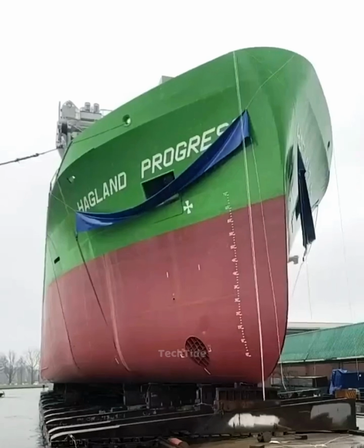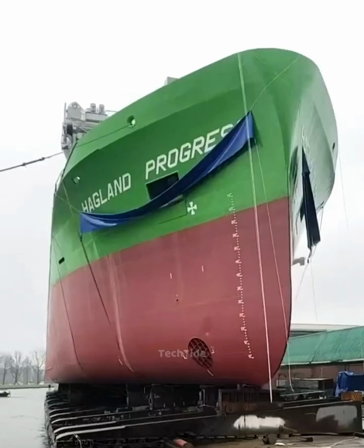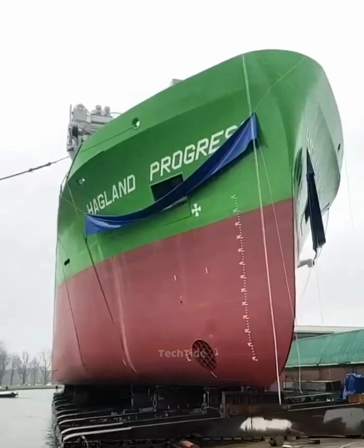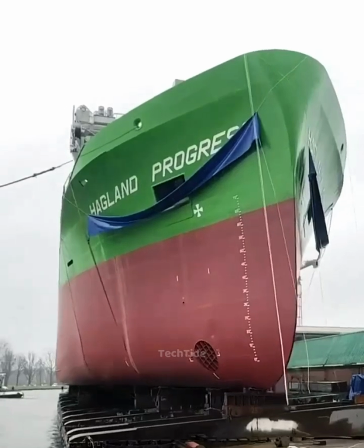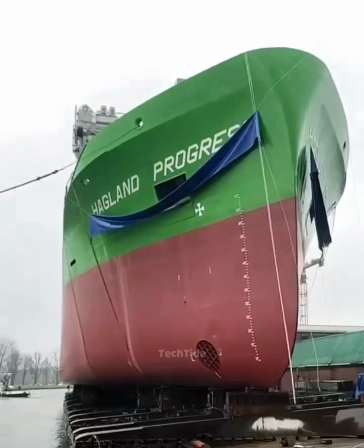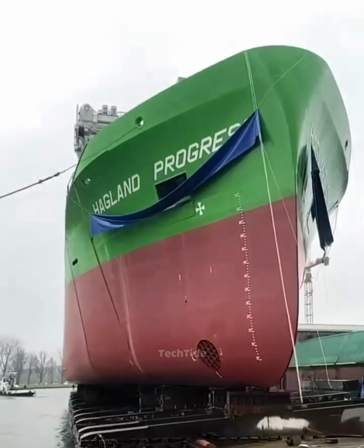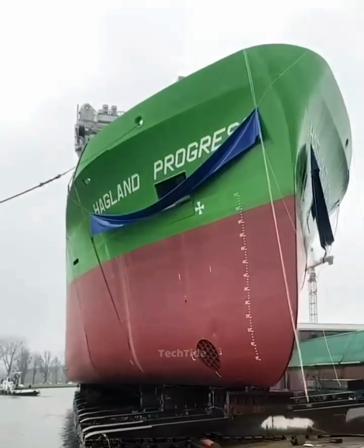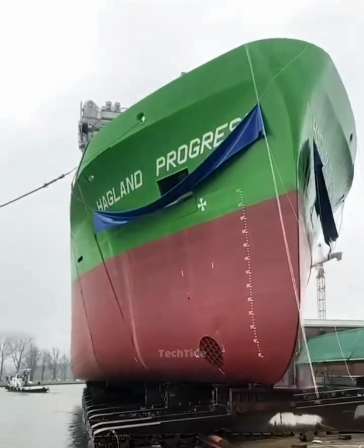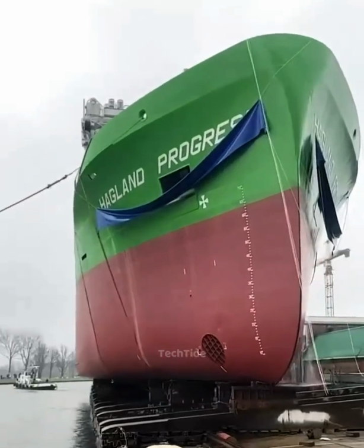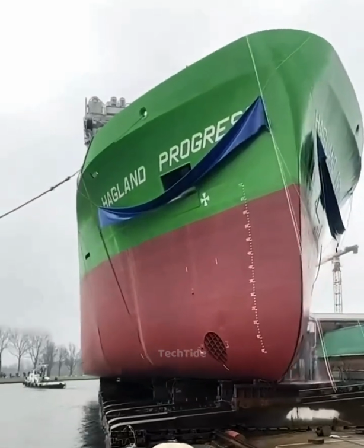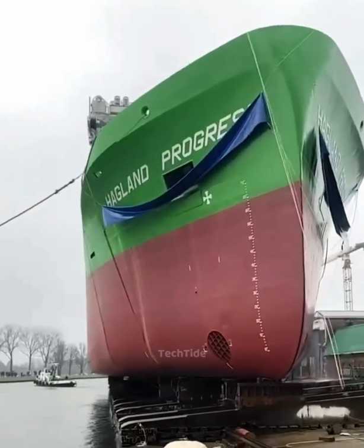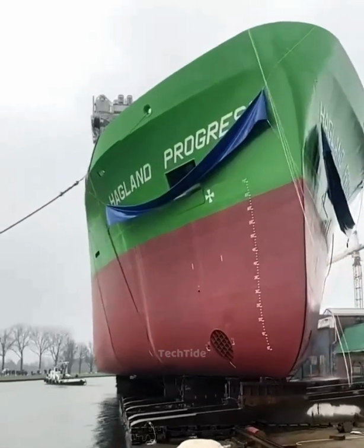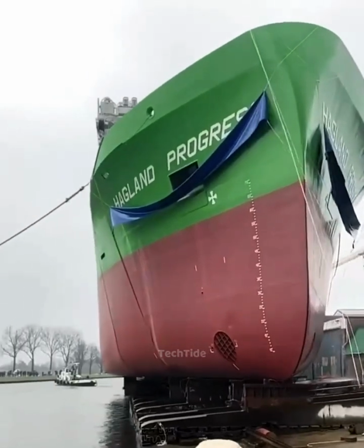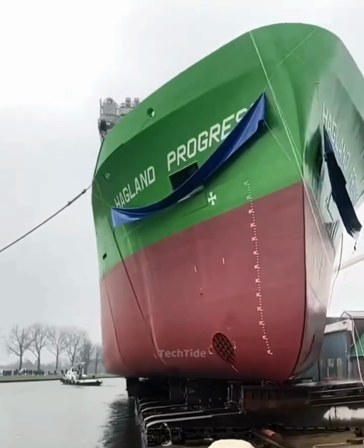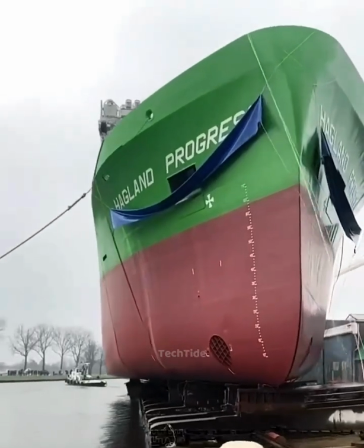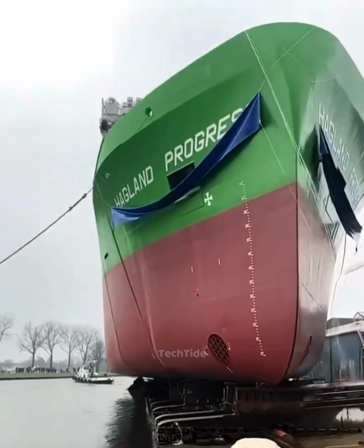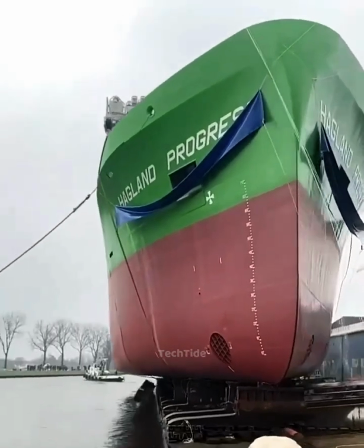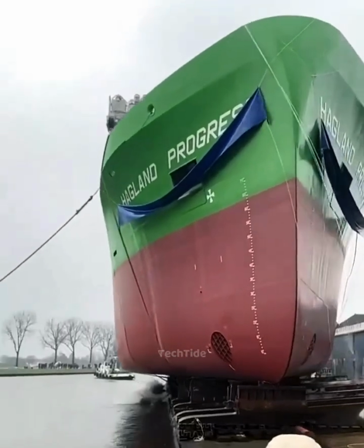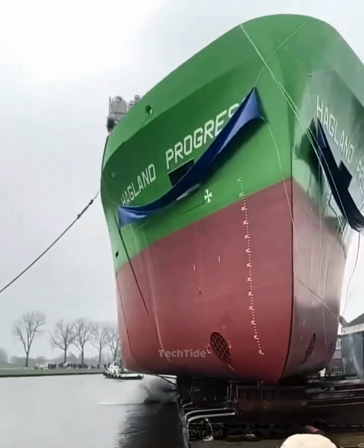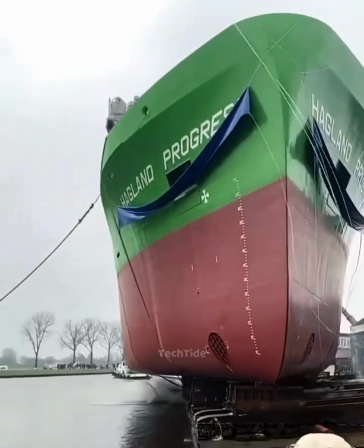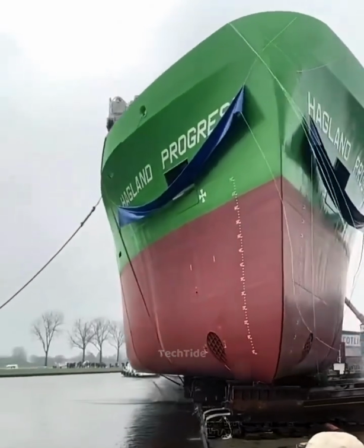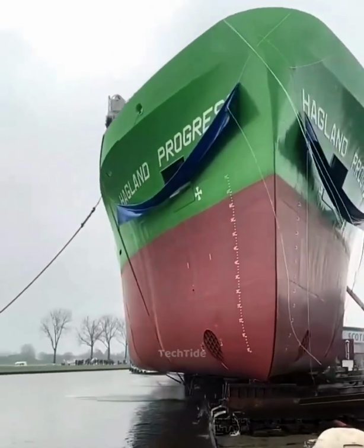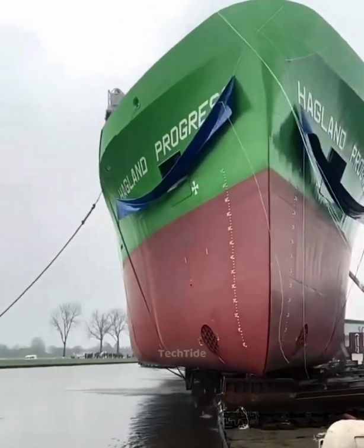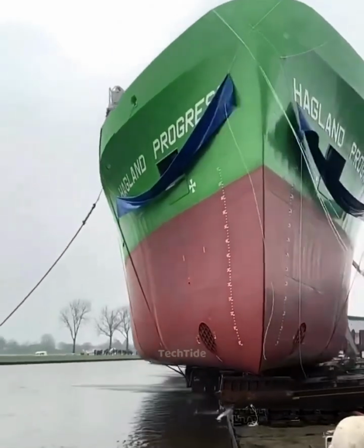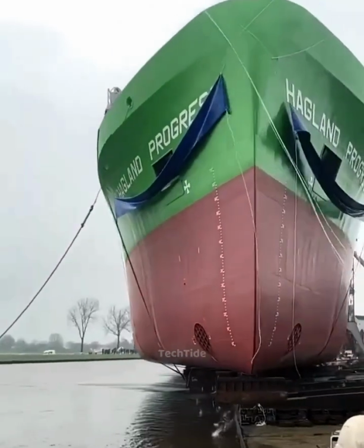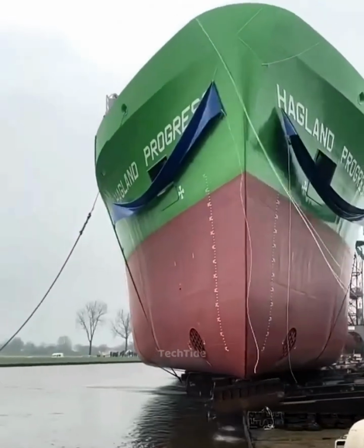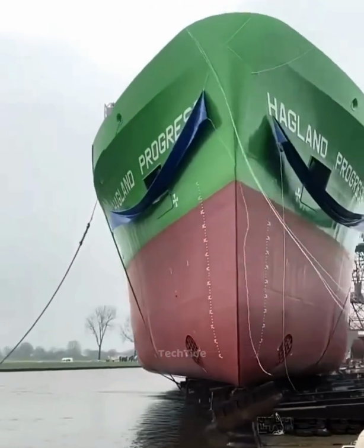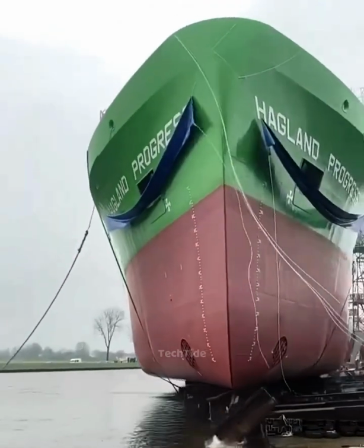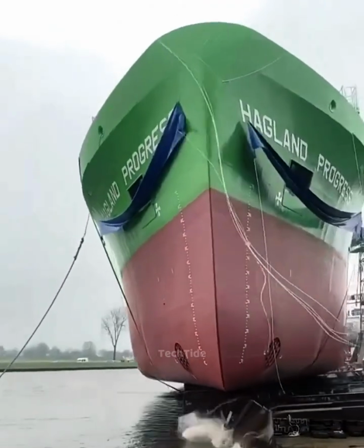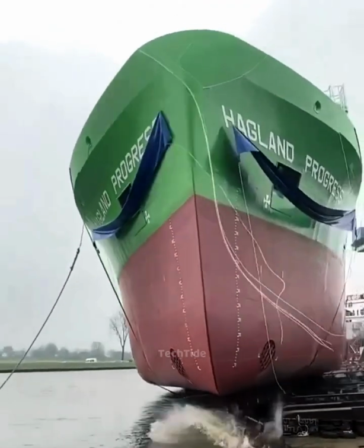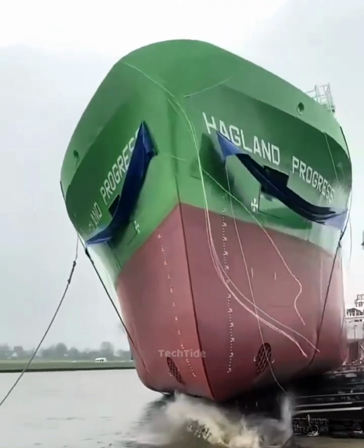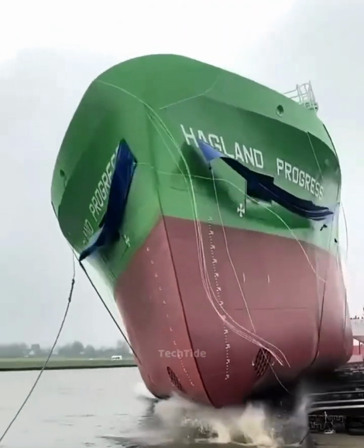Watch how a massive ship is launched into the water — truly a breathtaking scene.